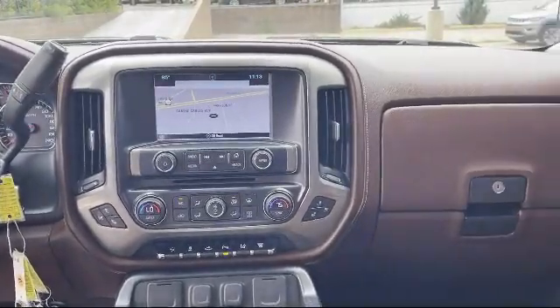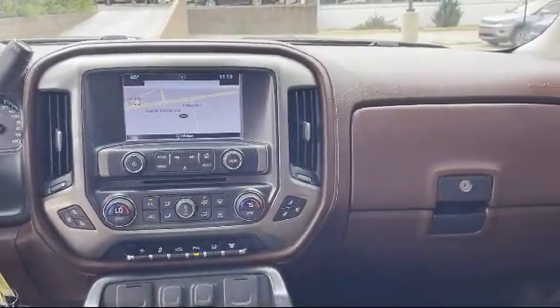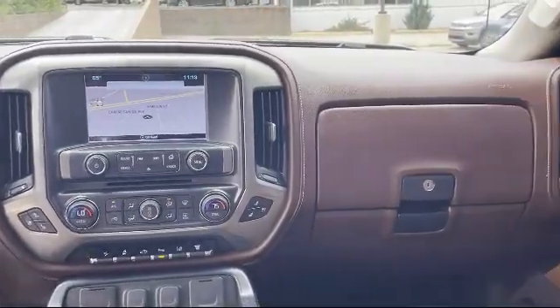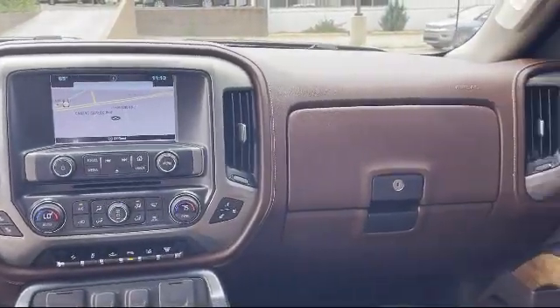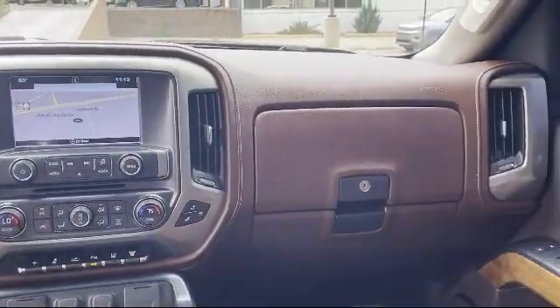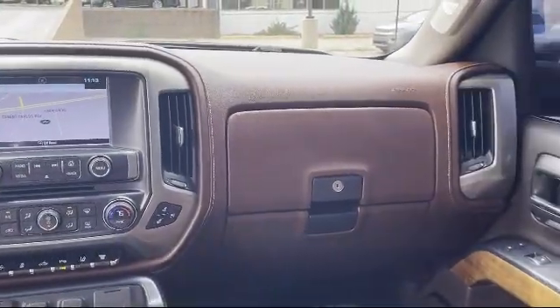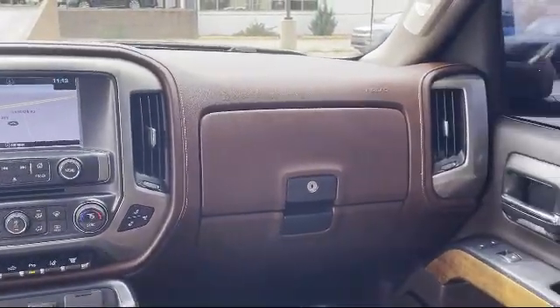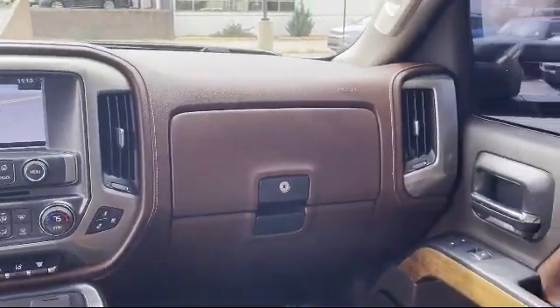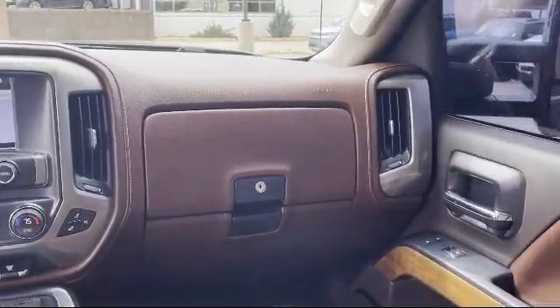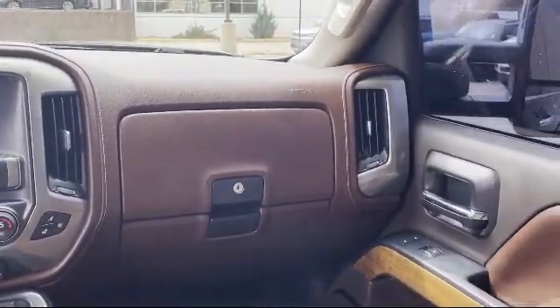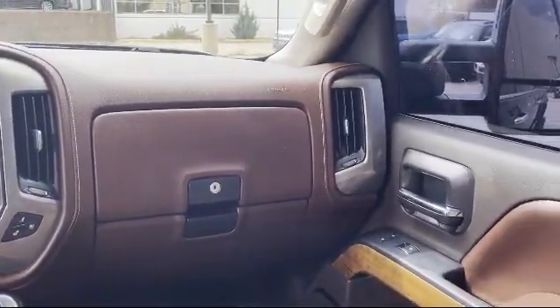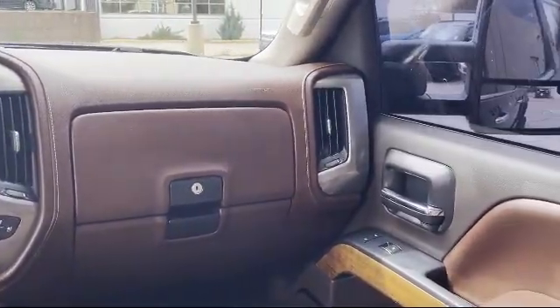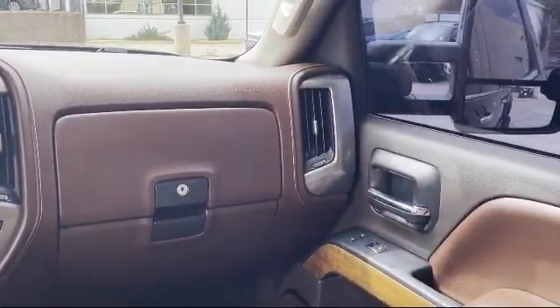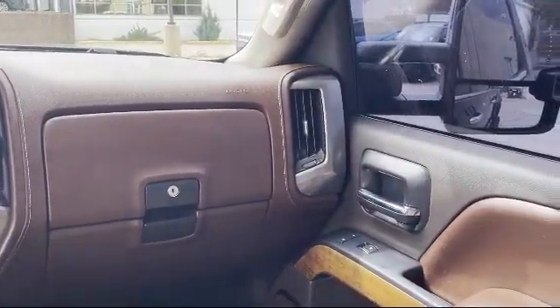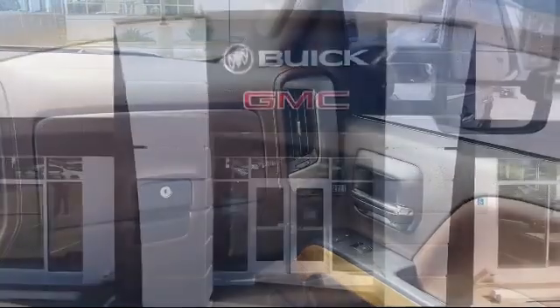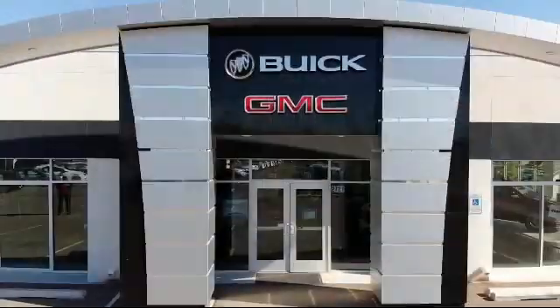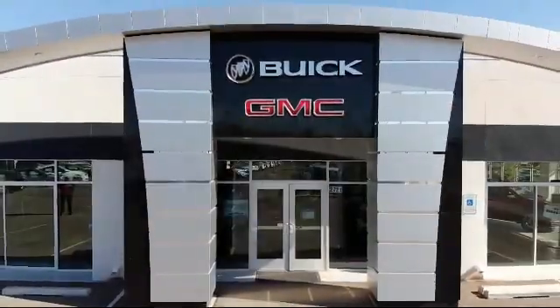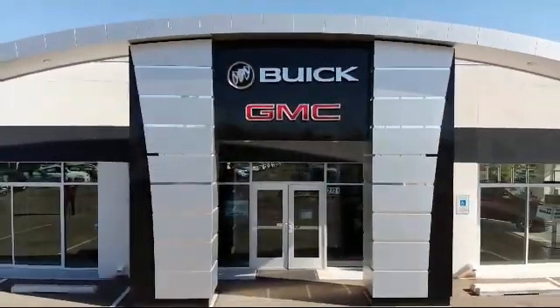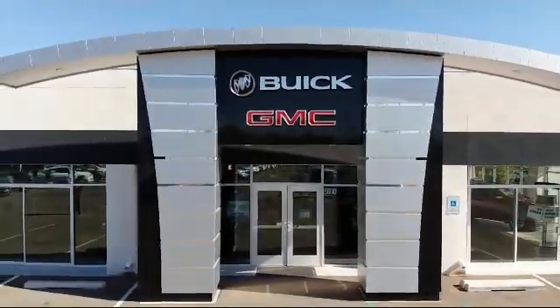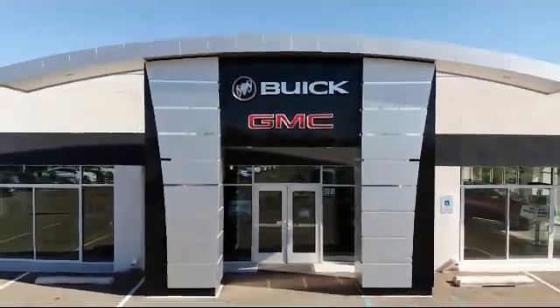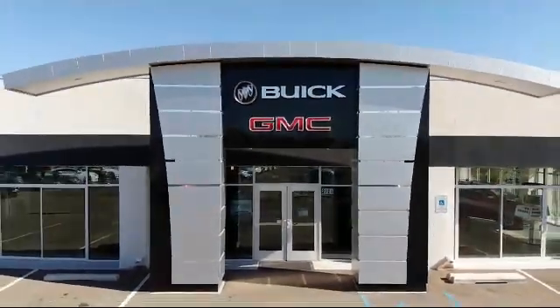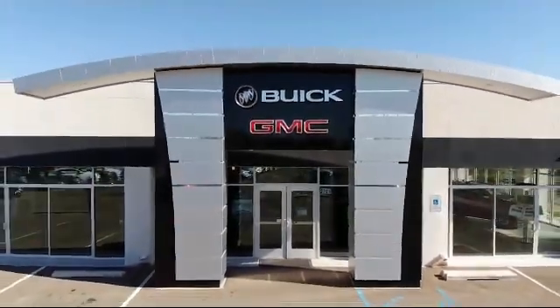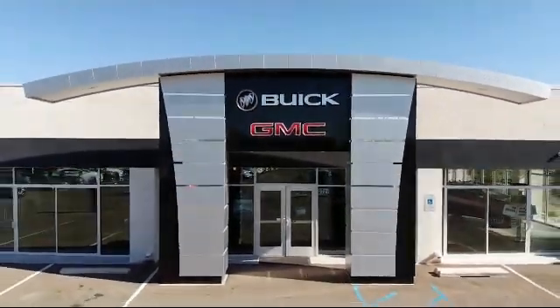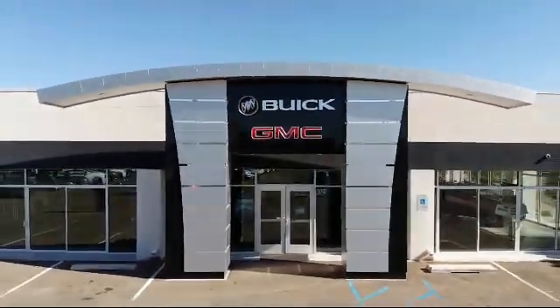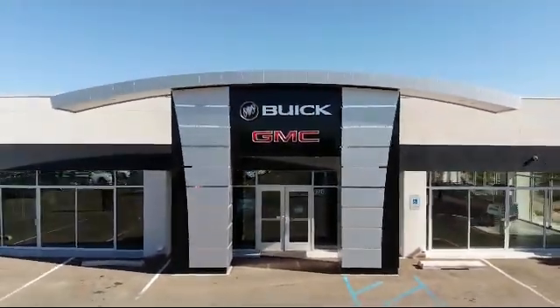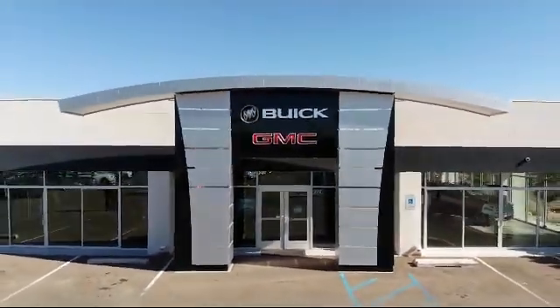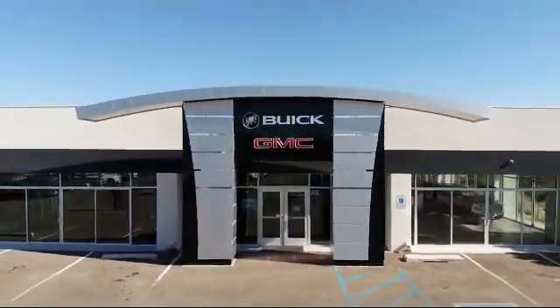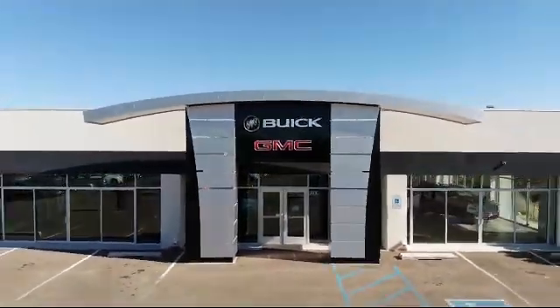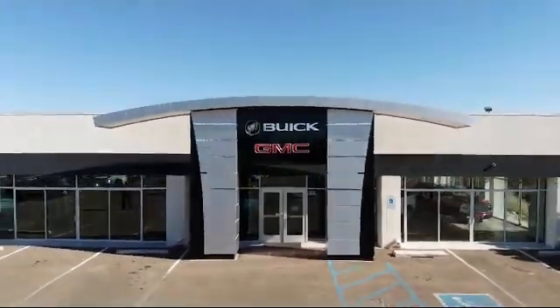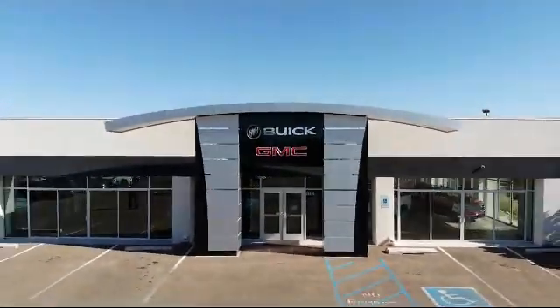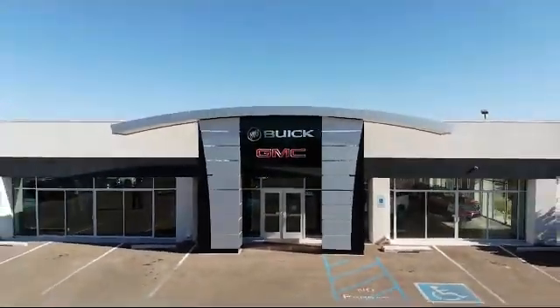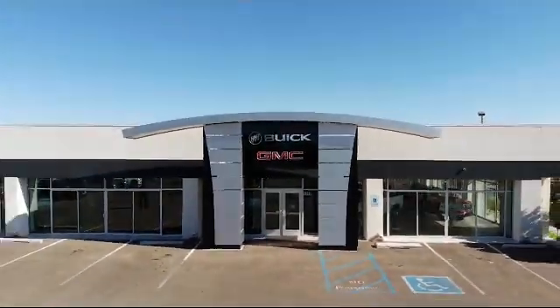Octane Buick GMC — we're making deals the Octane way. We're located at 2721 Sirius Road in Santa Fe.